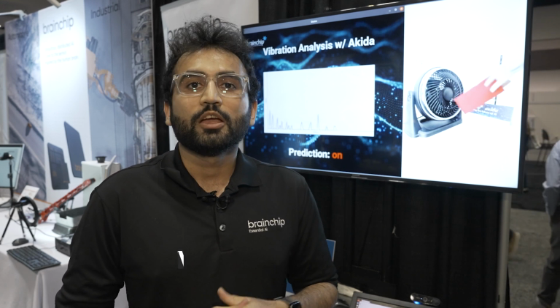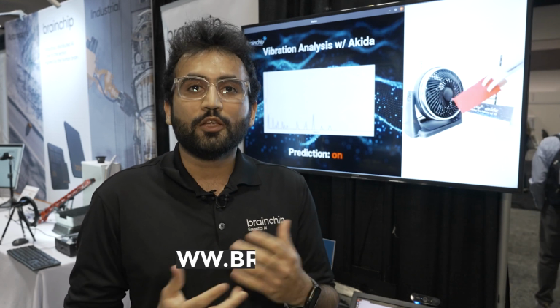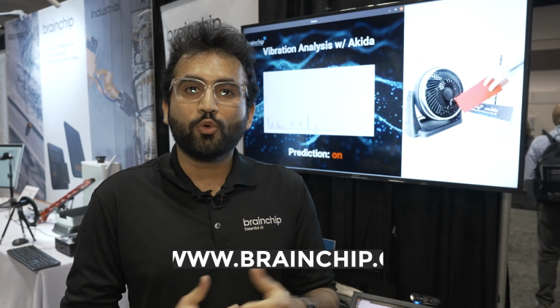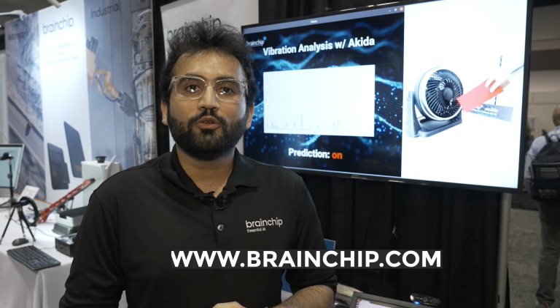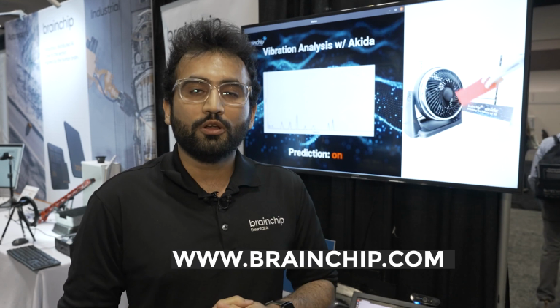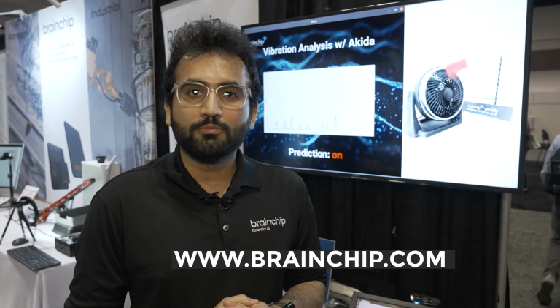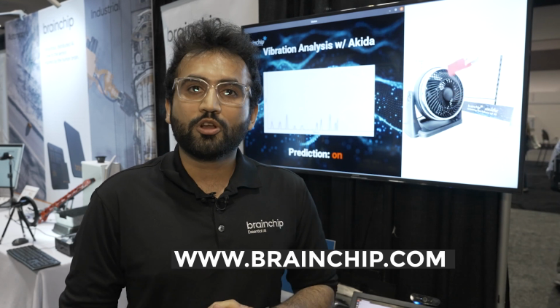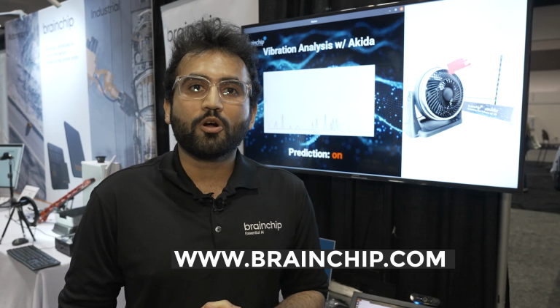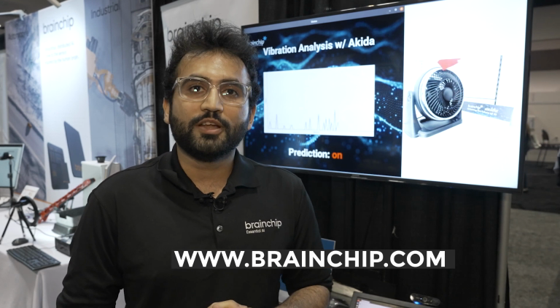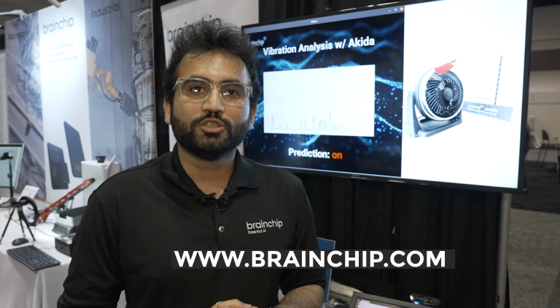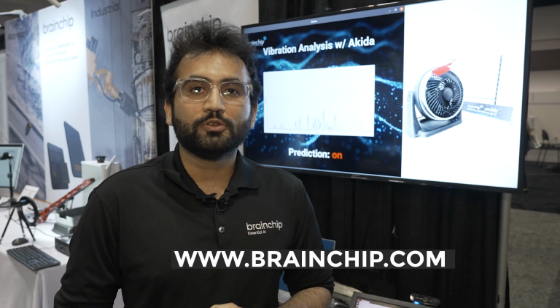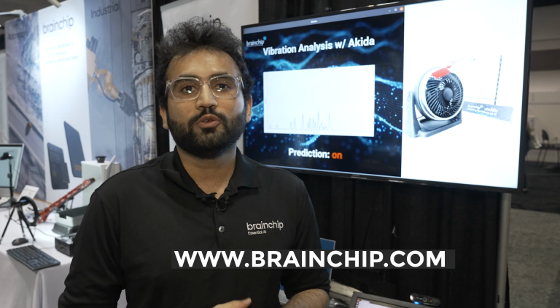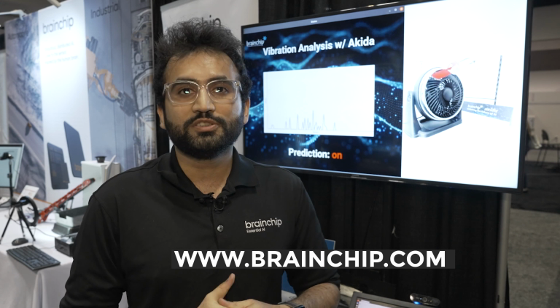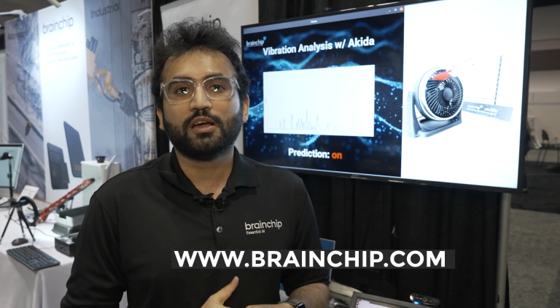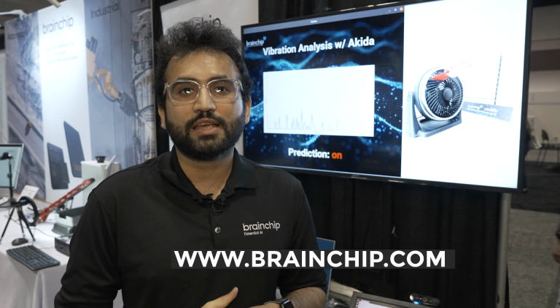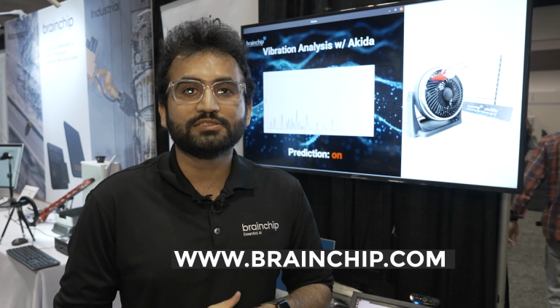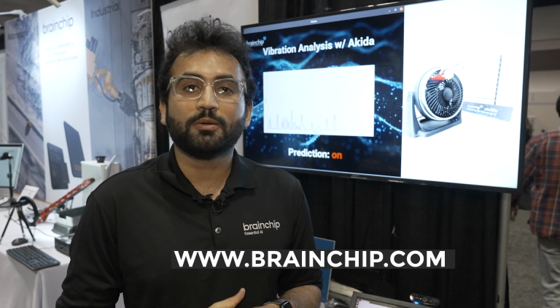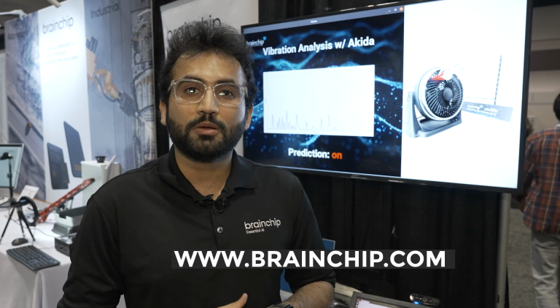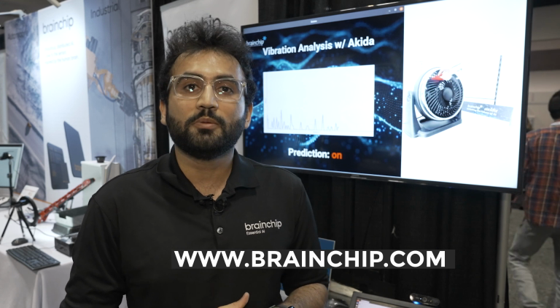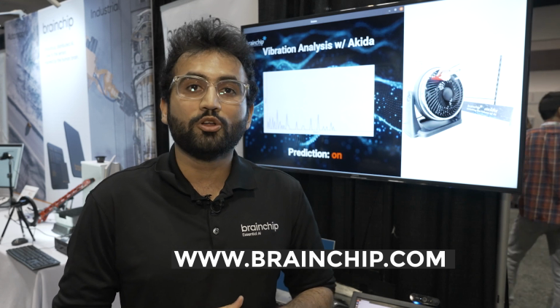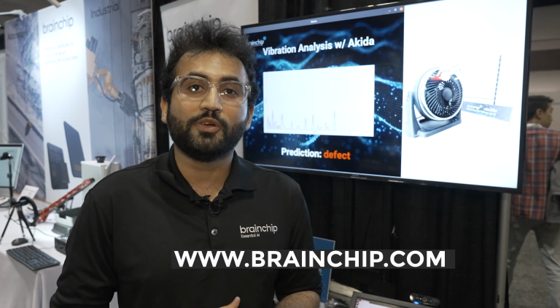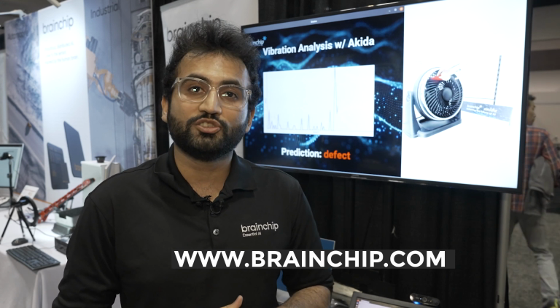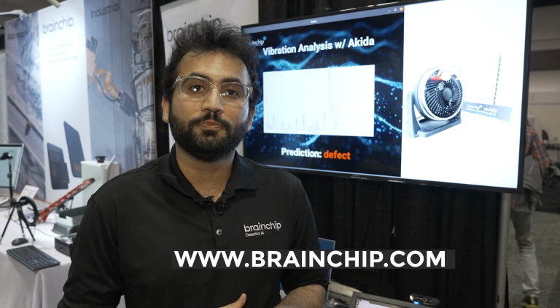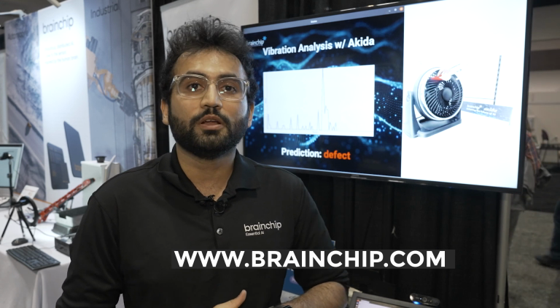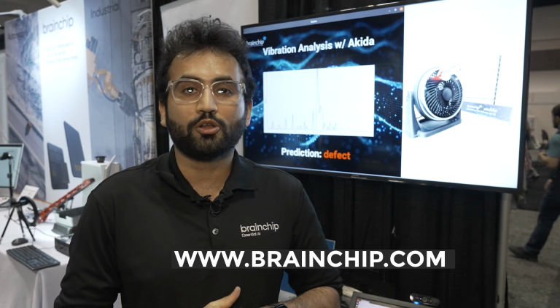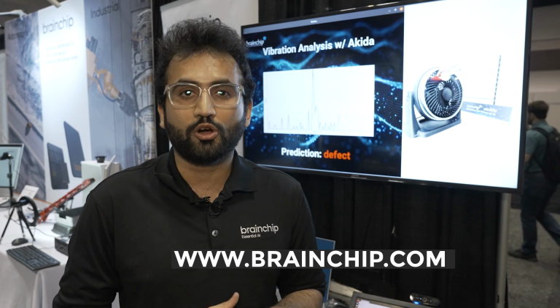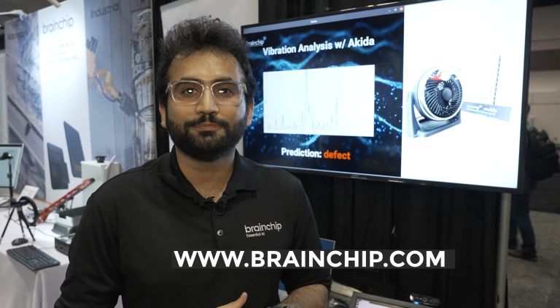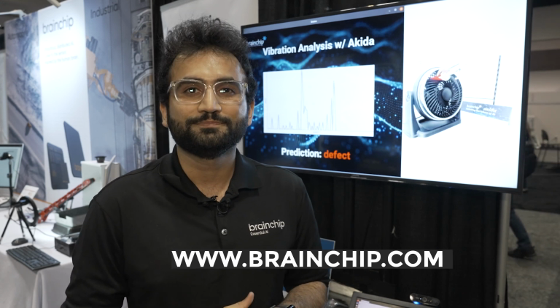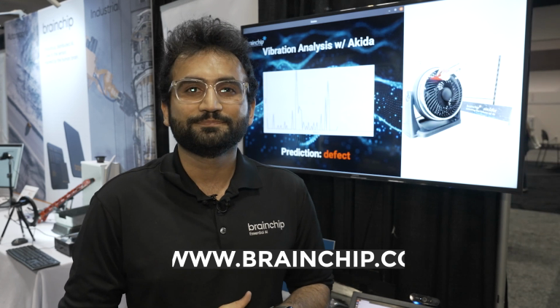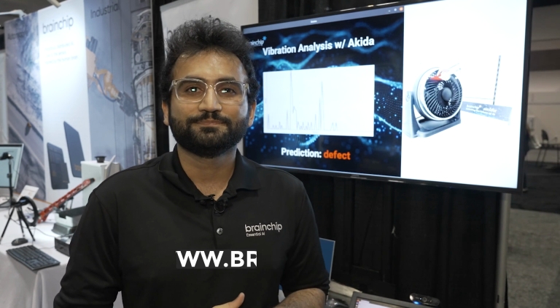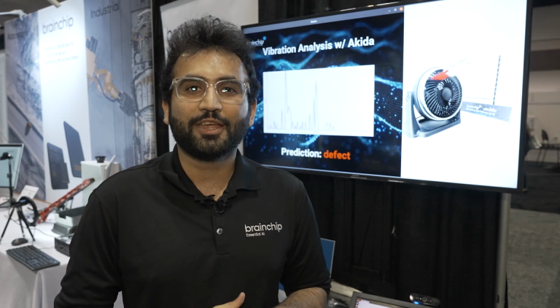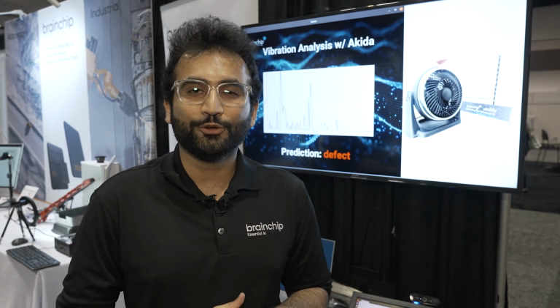If you want to learn more about BrainChip, you can visit us at www.brainchip.com. Thank you.